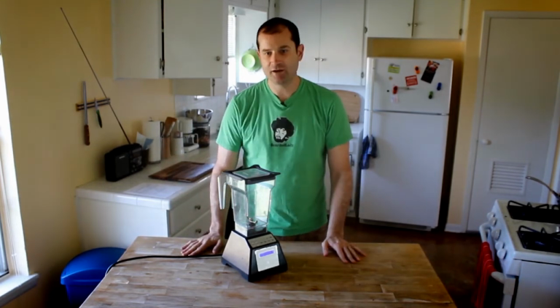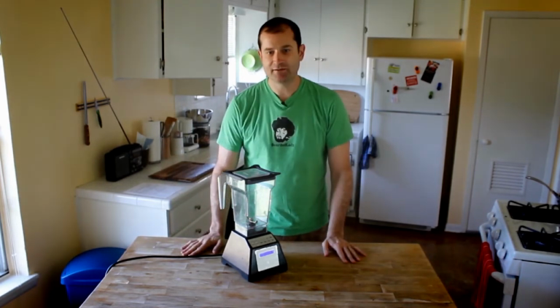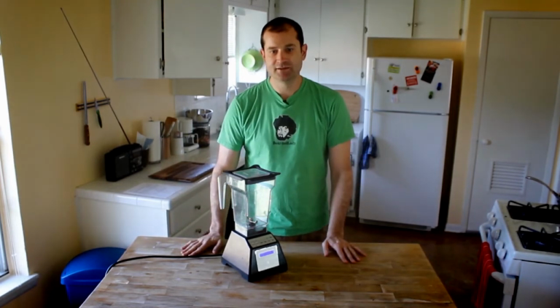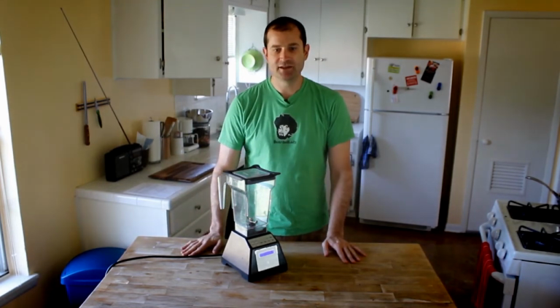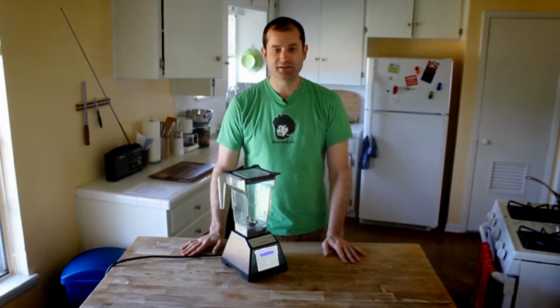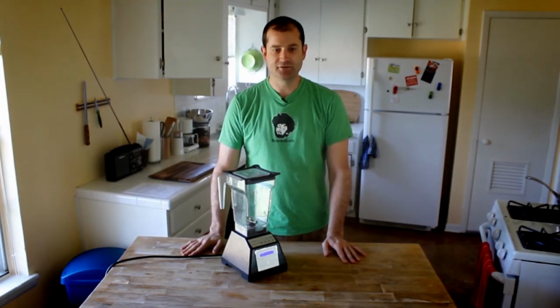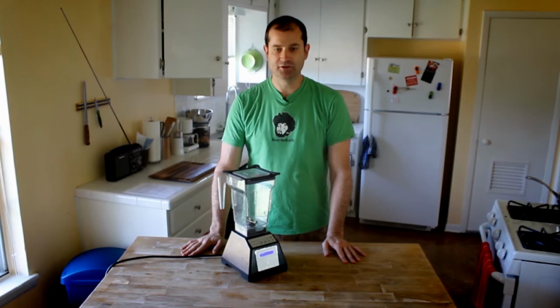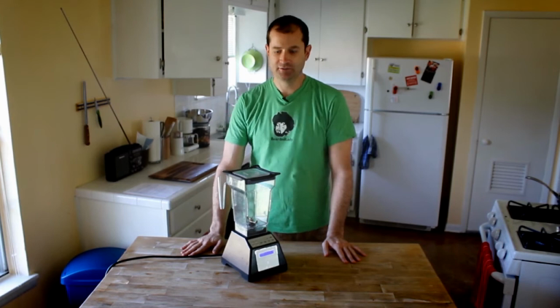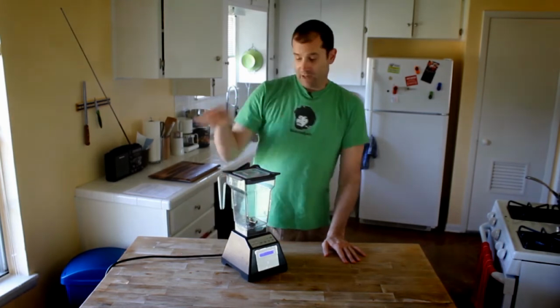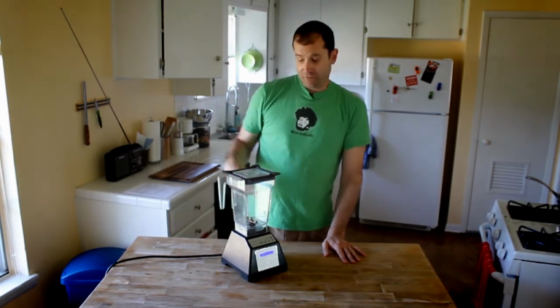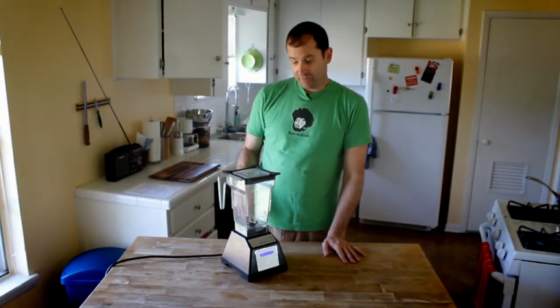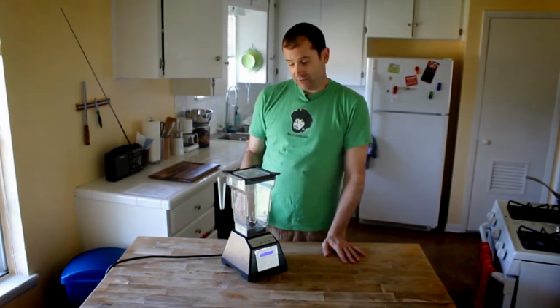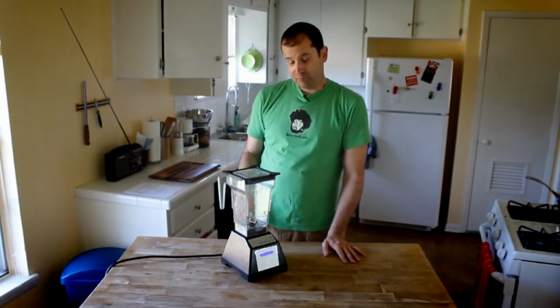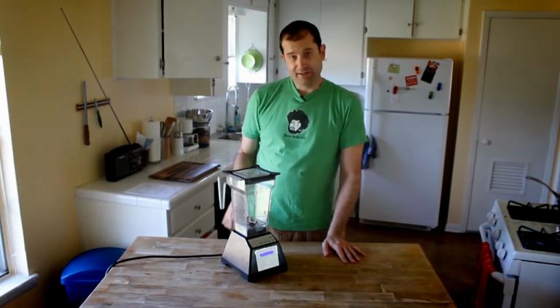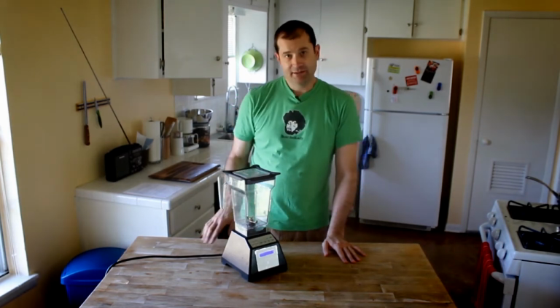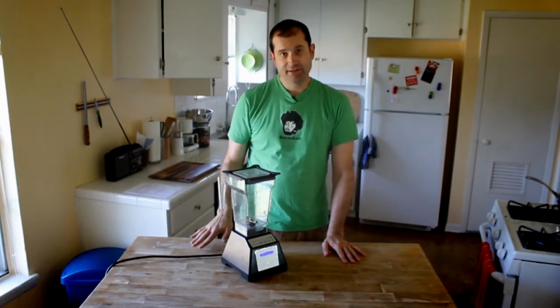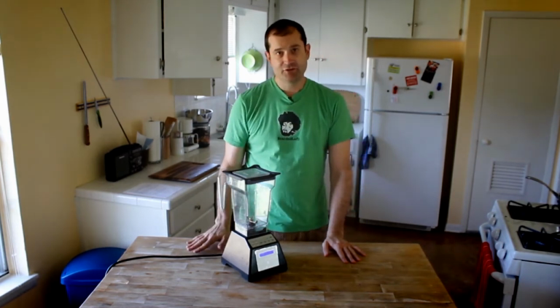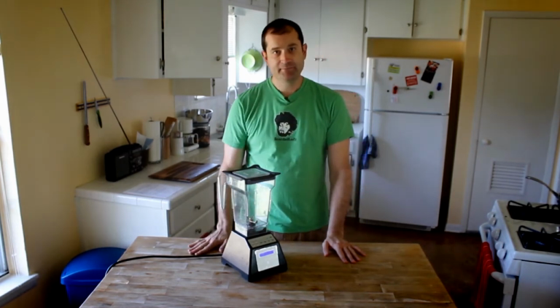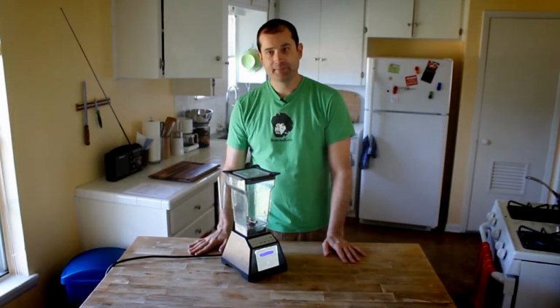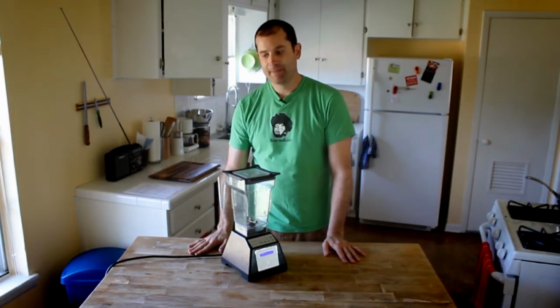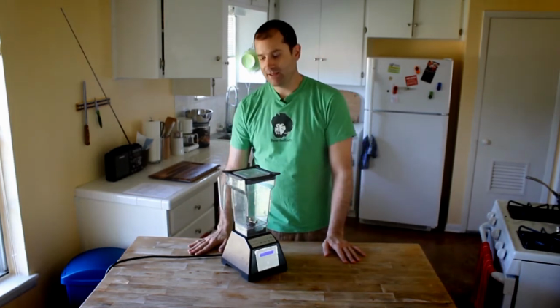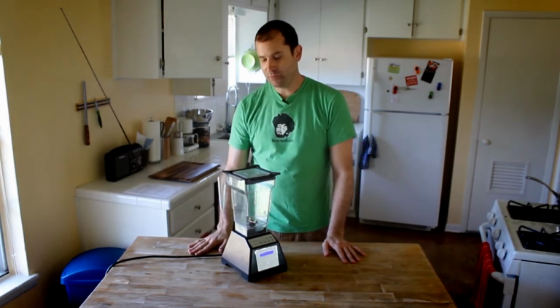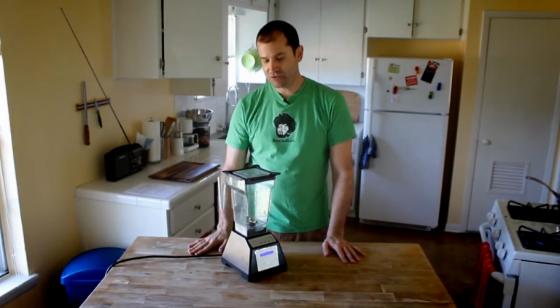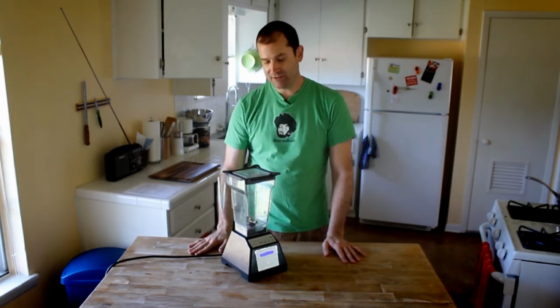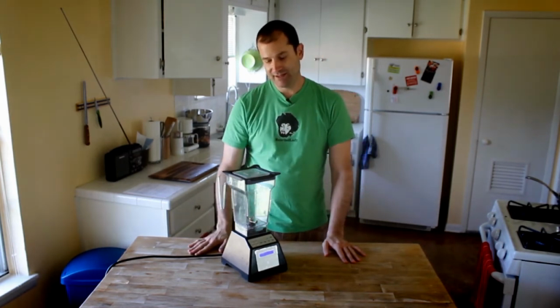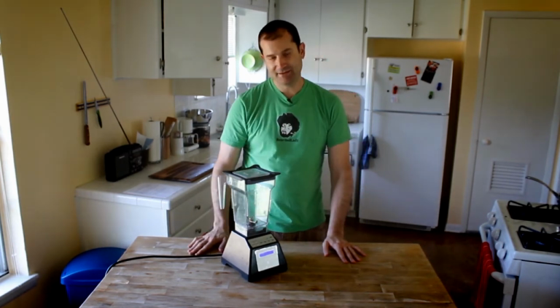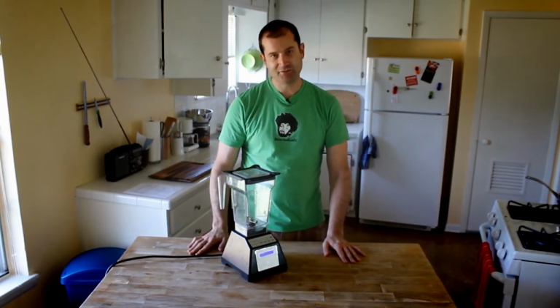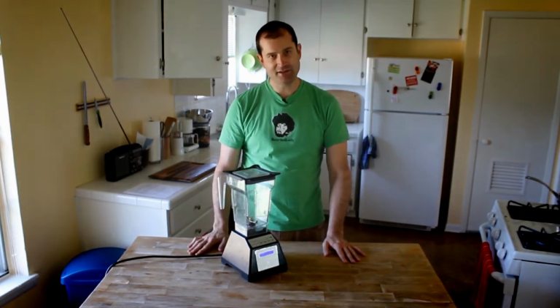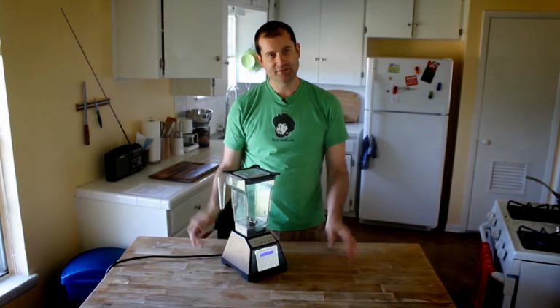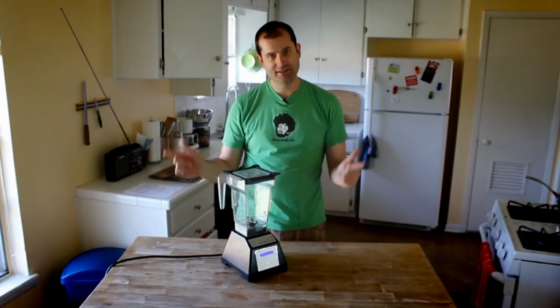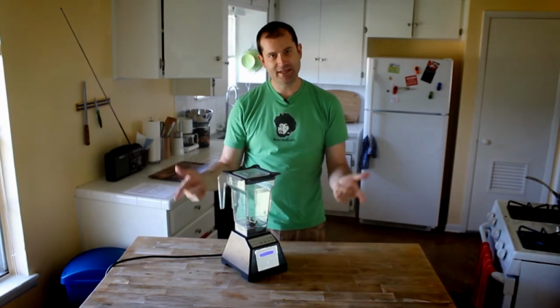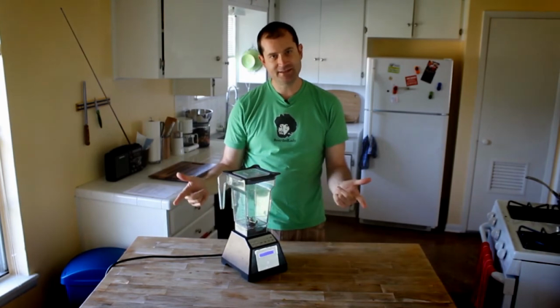All right, so that's it for my review of the Blendtec ES3. I hope you enjoyed it and thanks for watching. Take it easy!